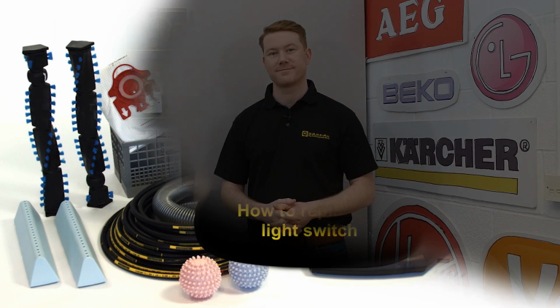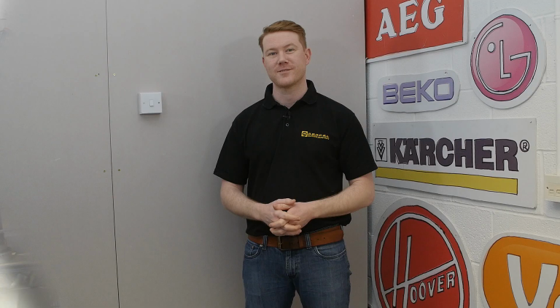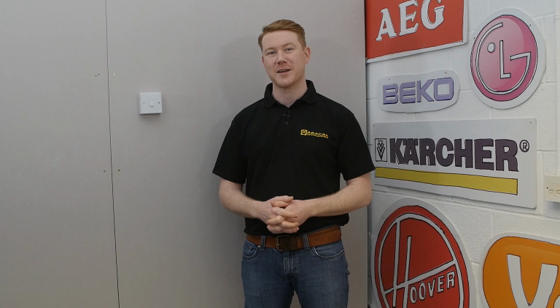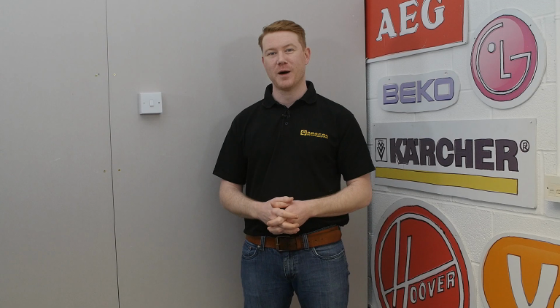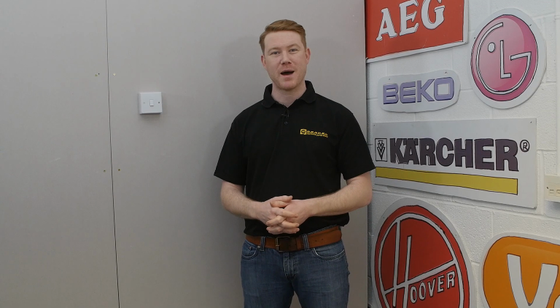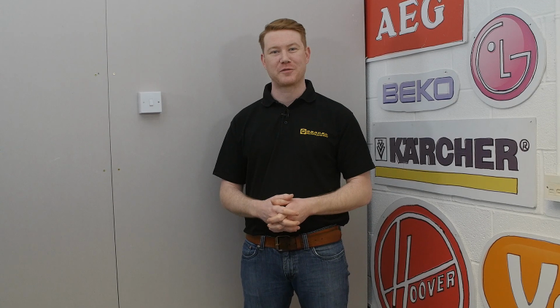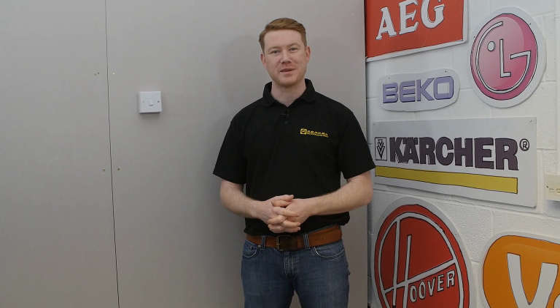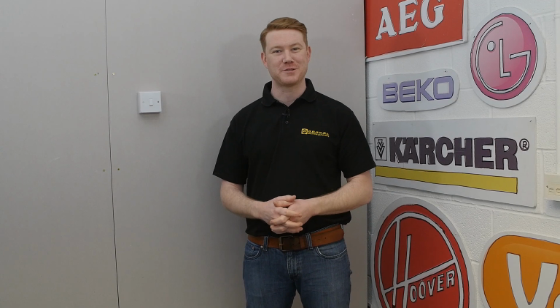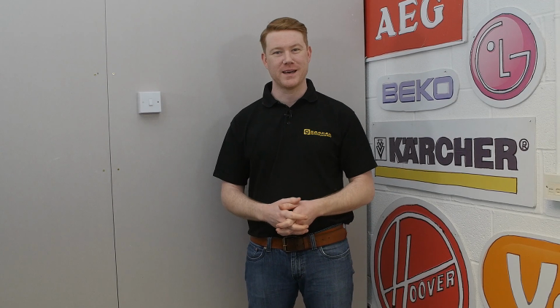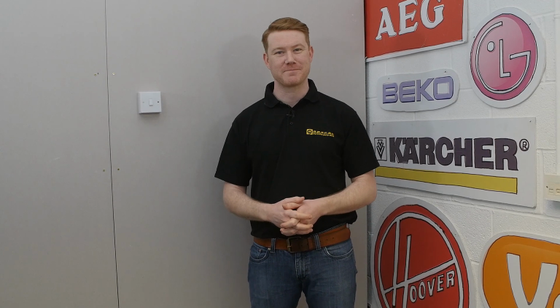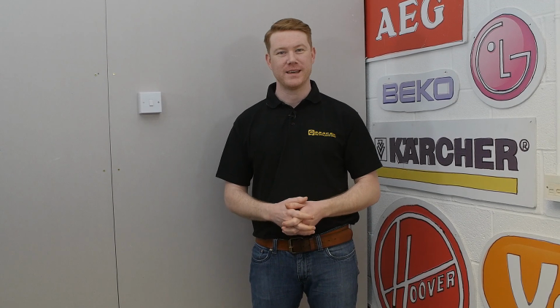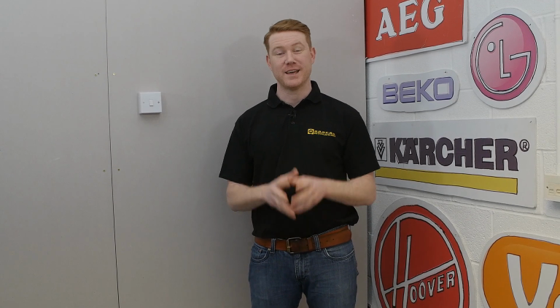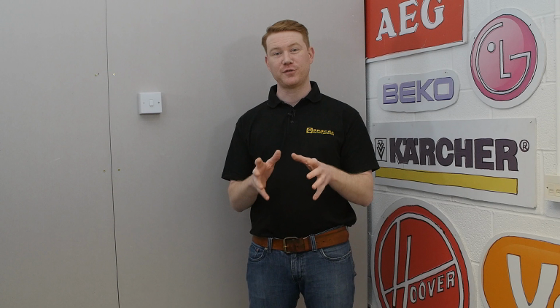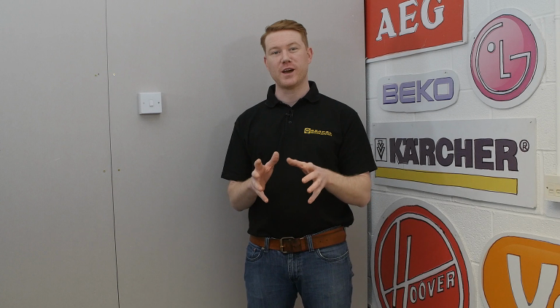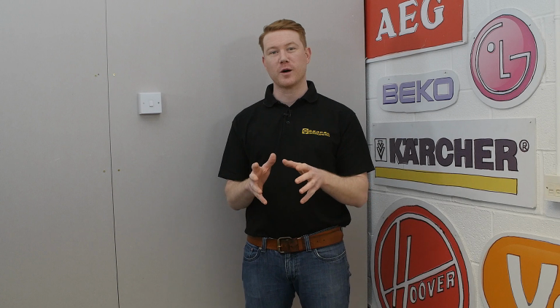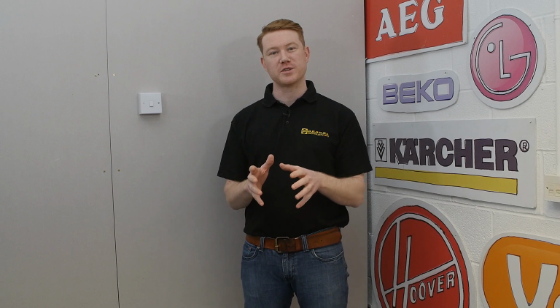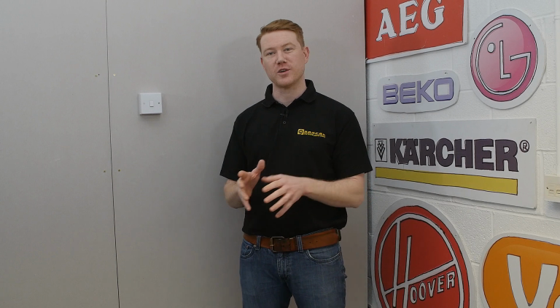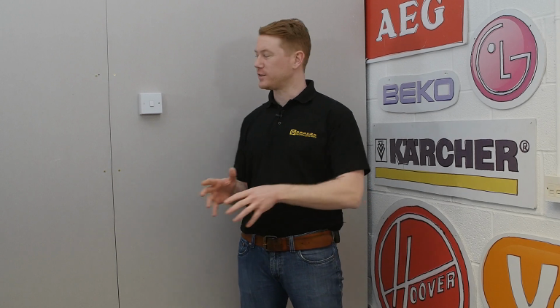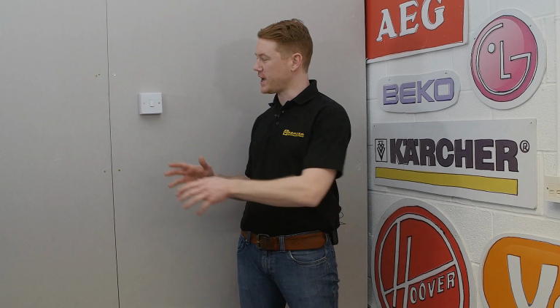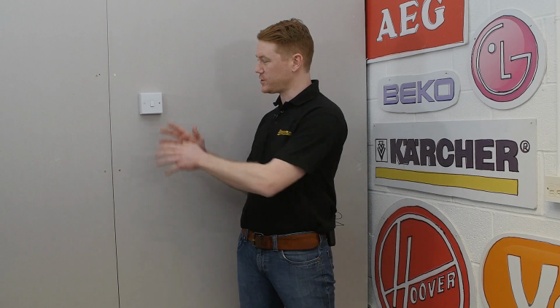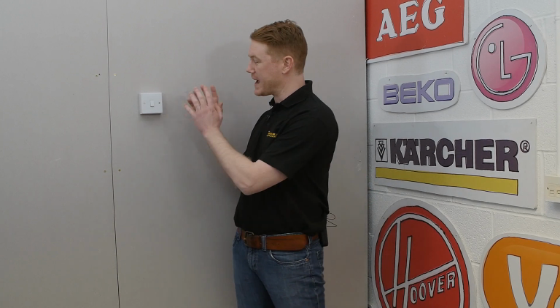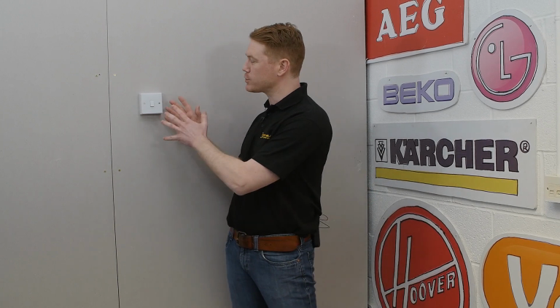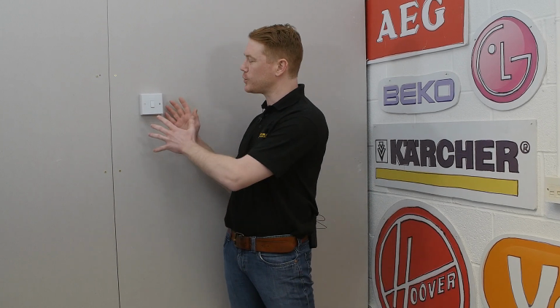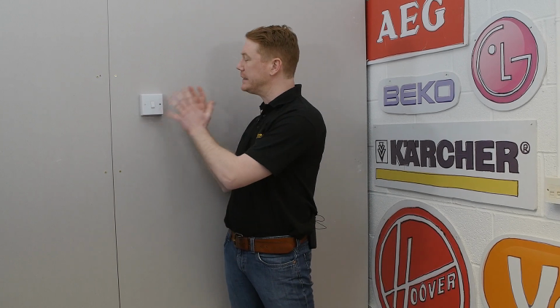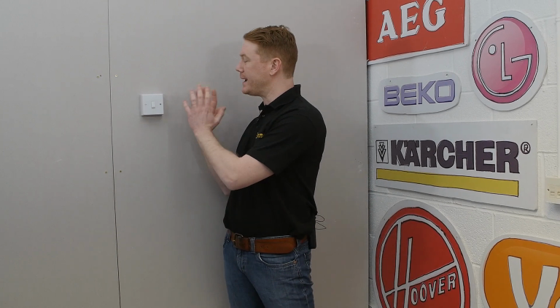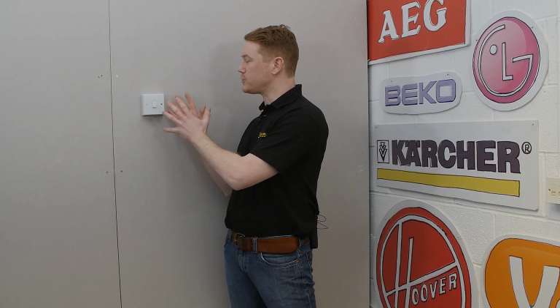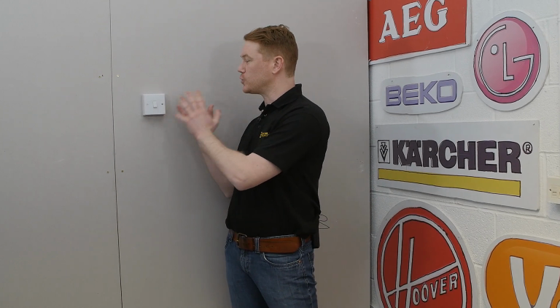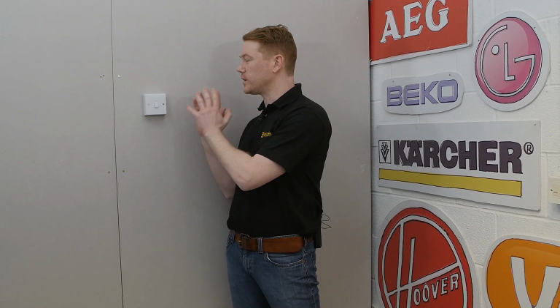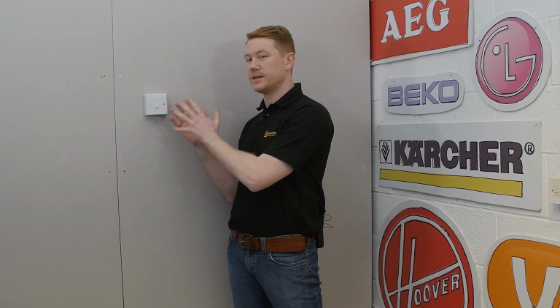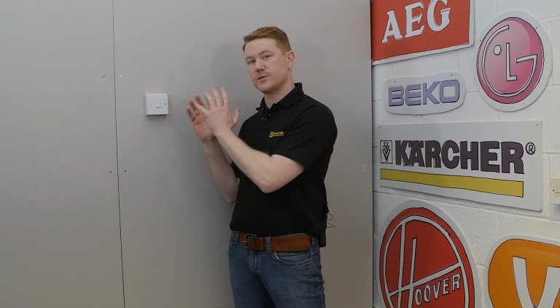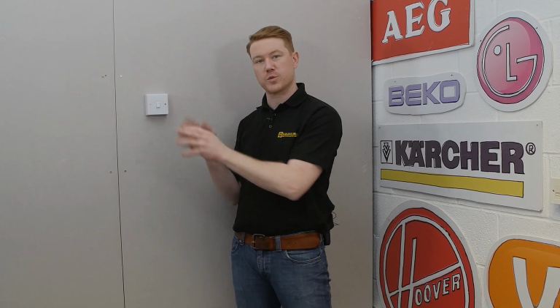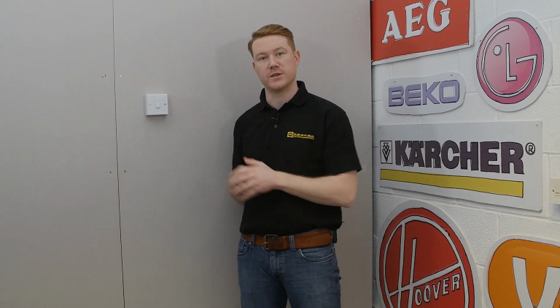Hi, I'm Matt from eSpares. In this video I'll be showing you how to change a household electrical light switch.